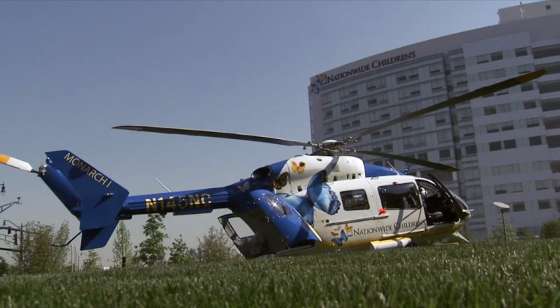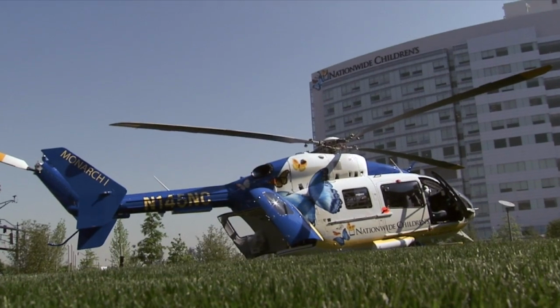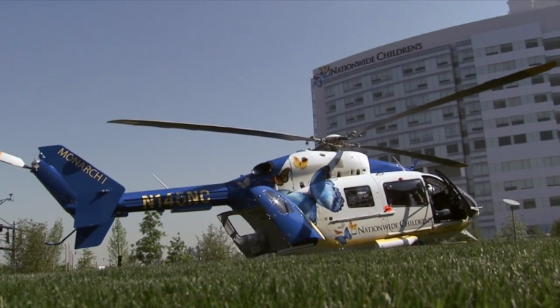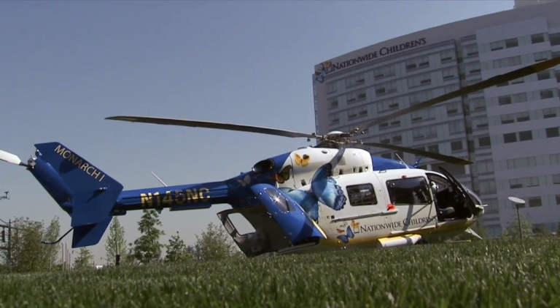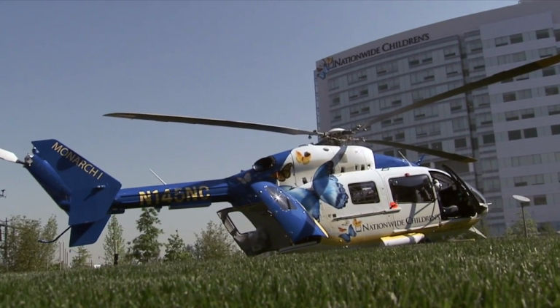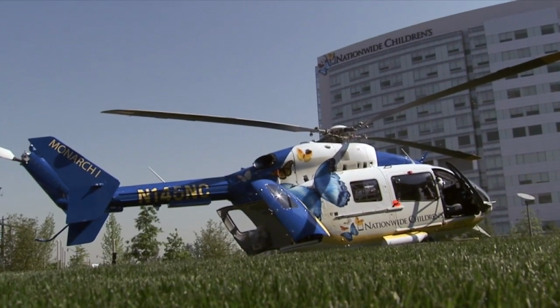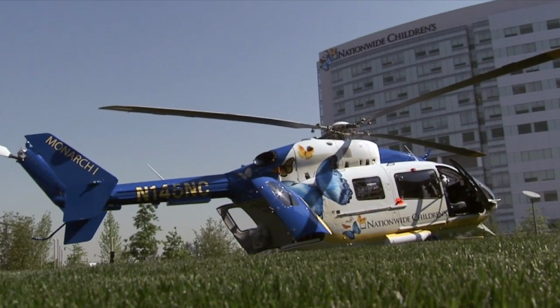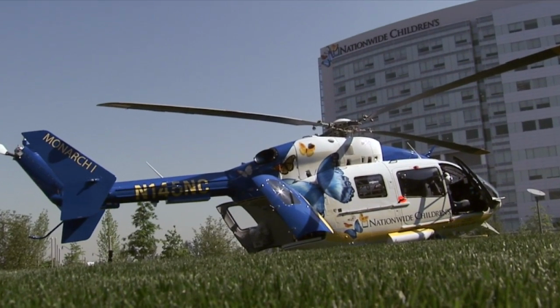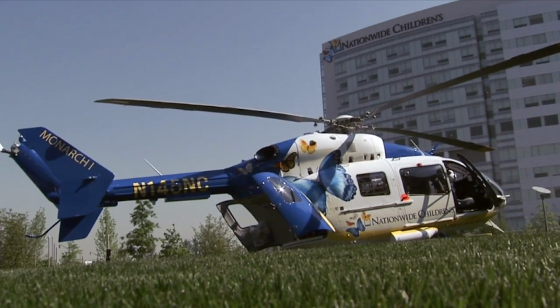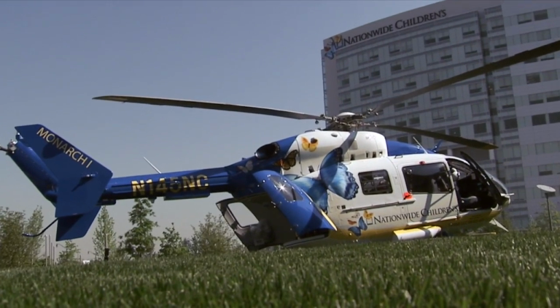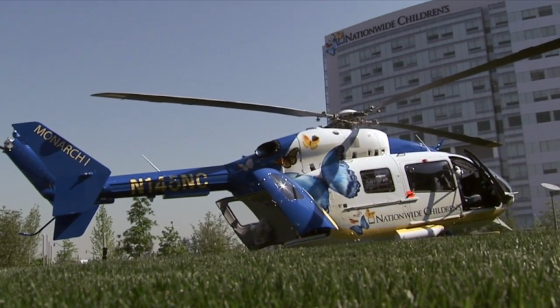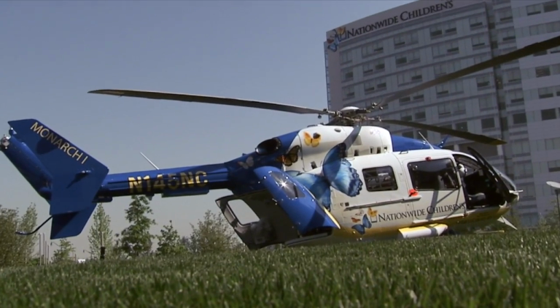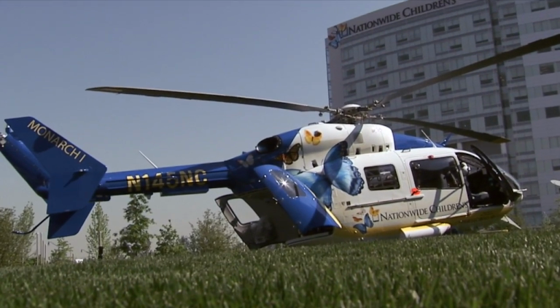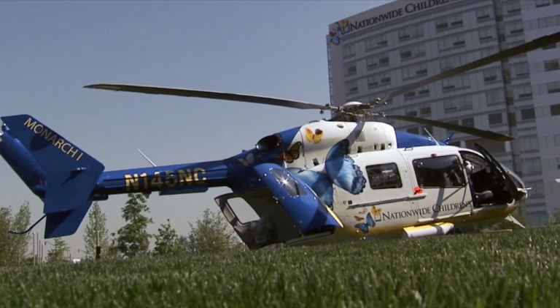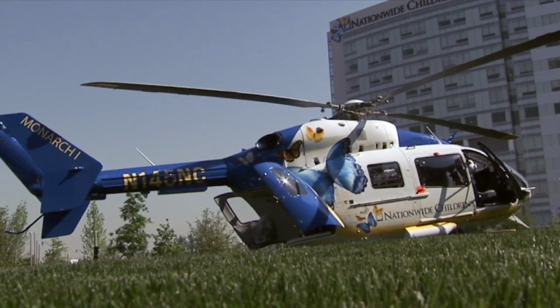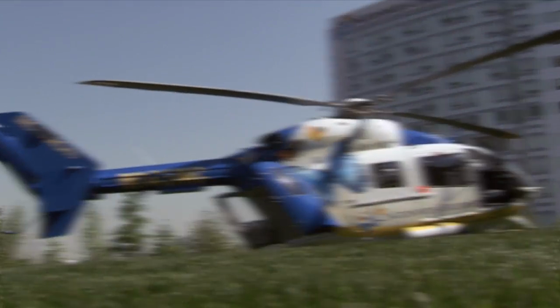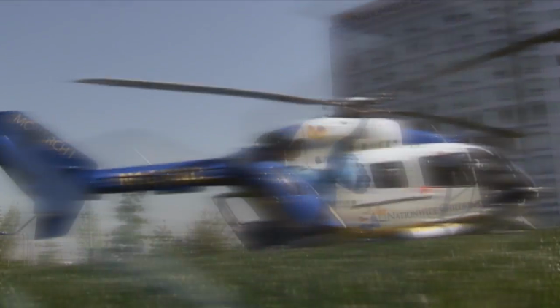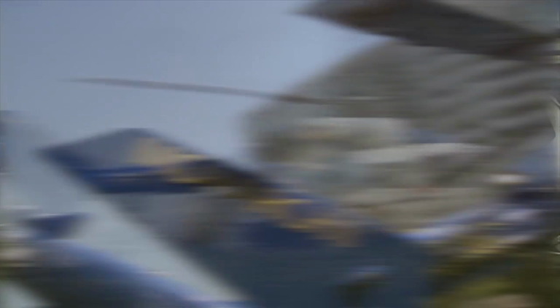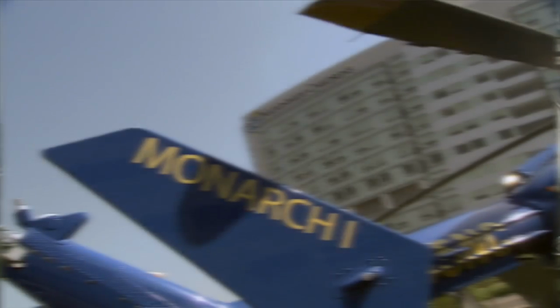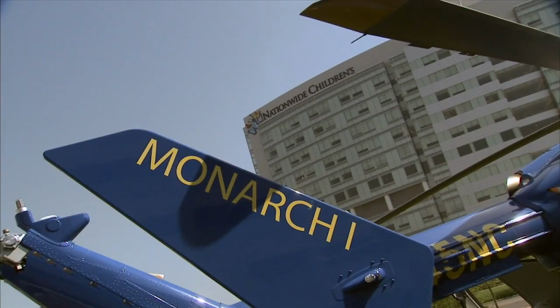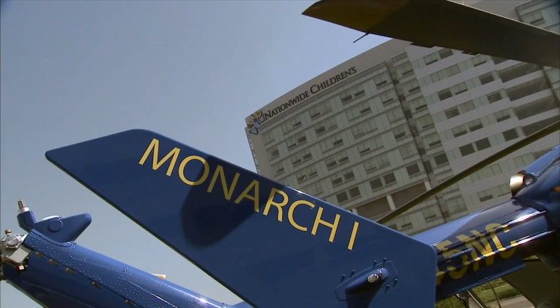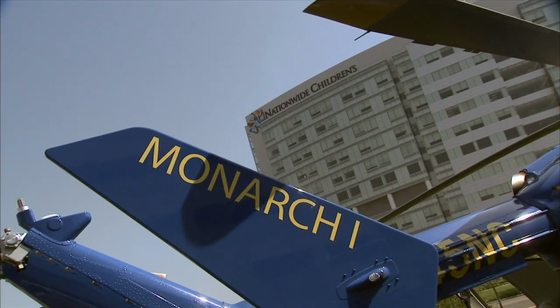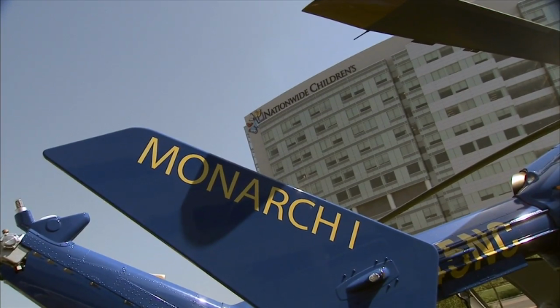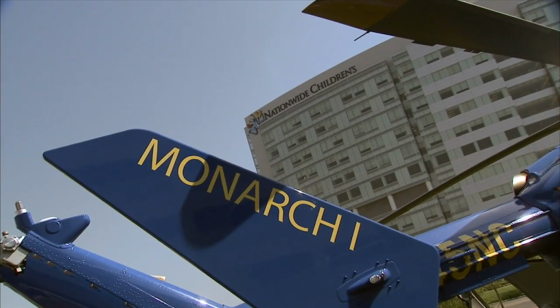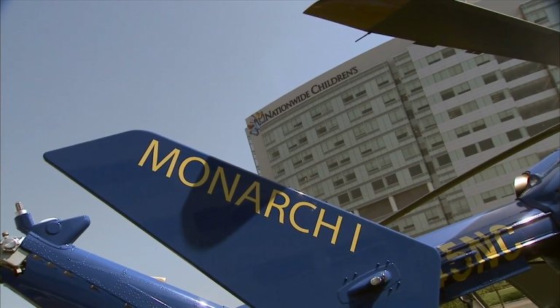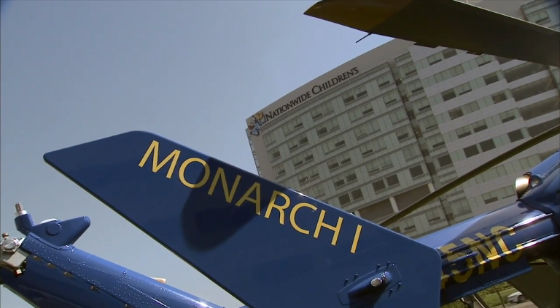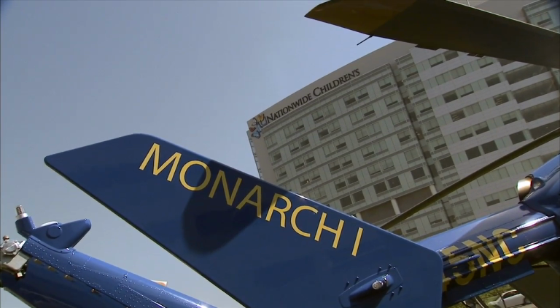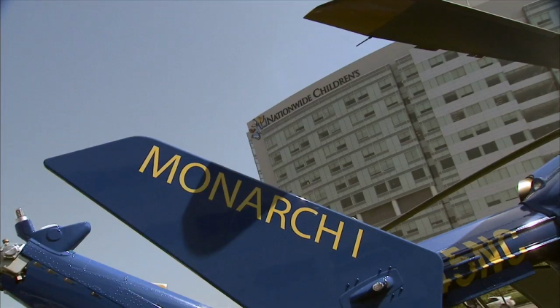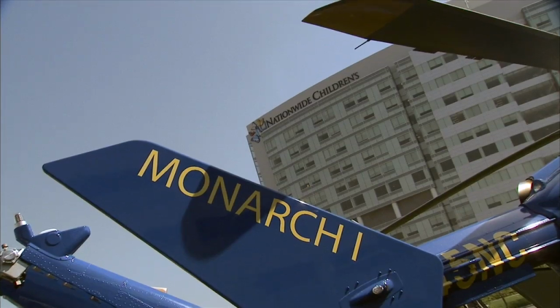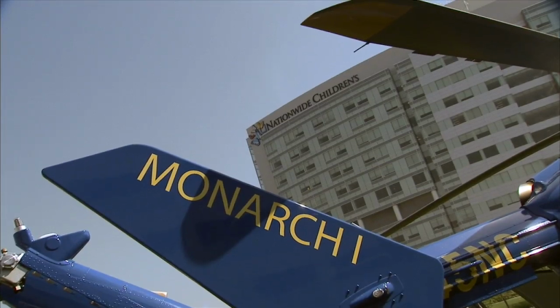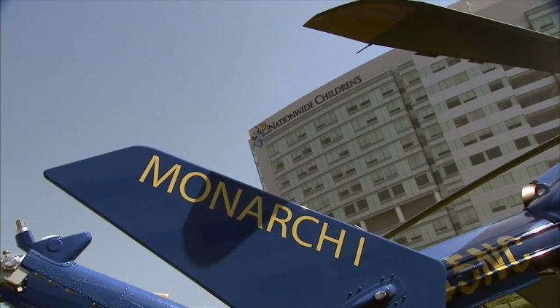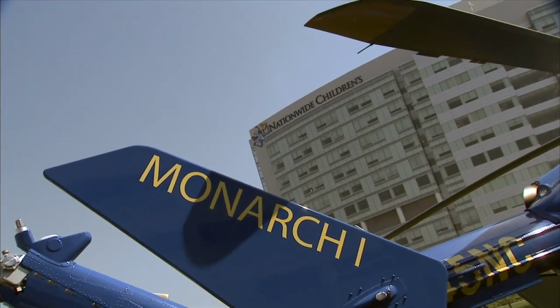These babies at their time of birth can be very critical in nature. And it's very important for us to get them back here as quickly as we can.